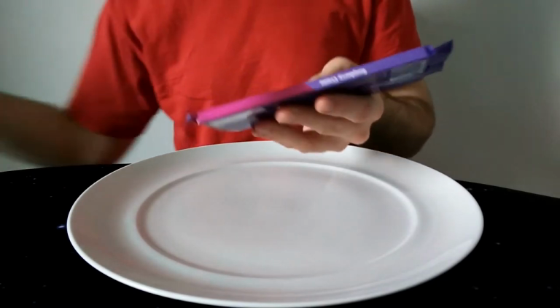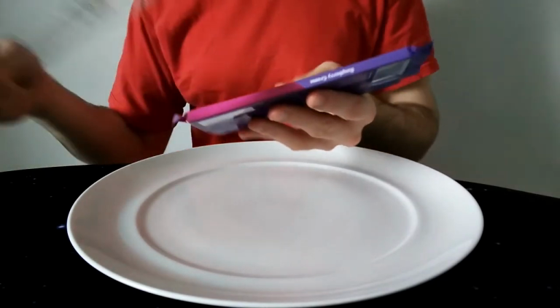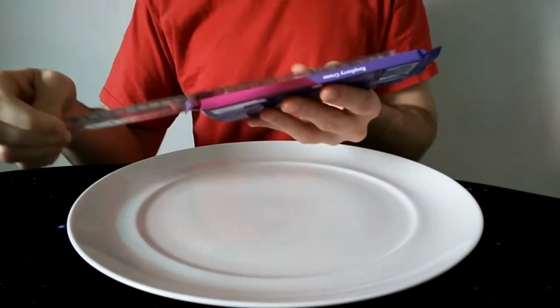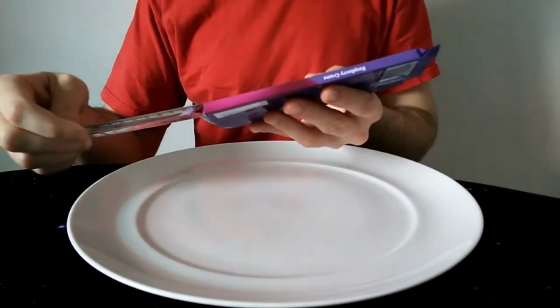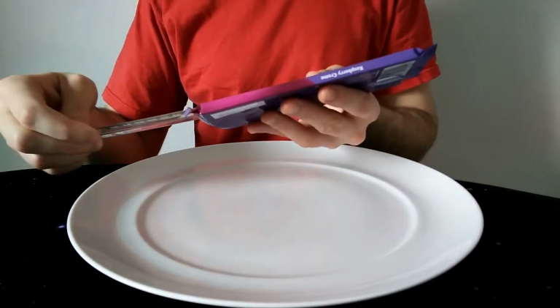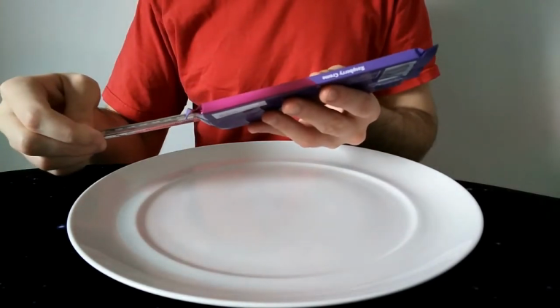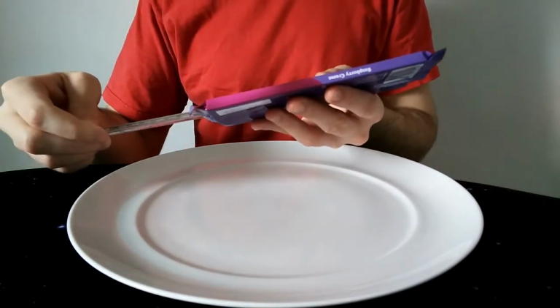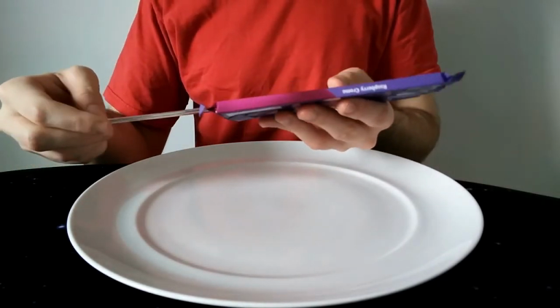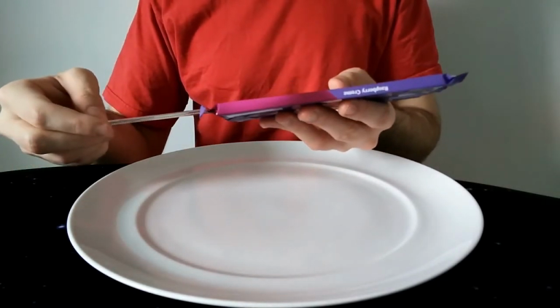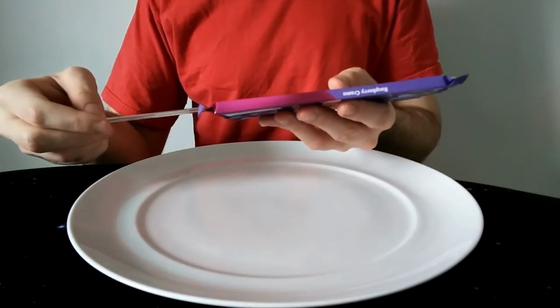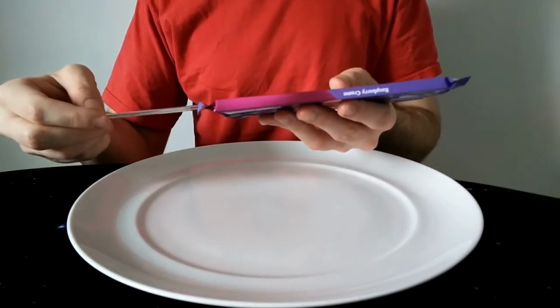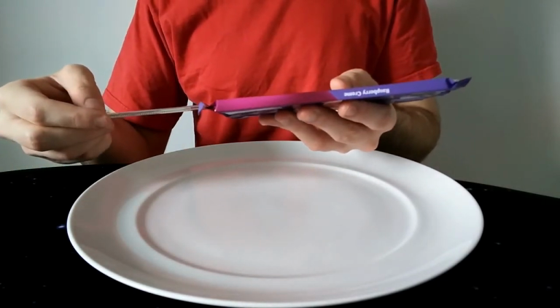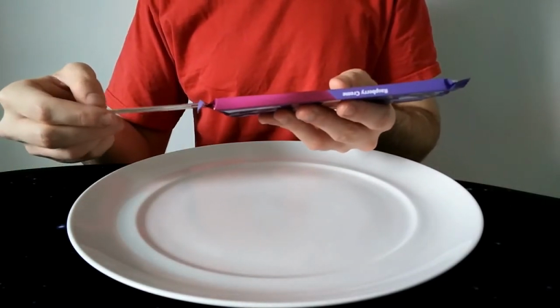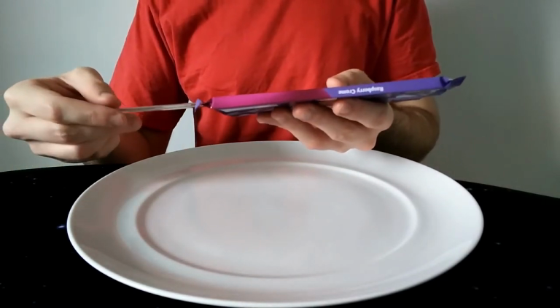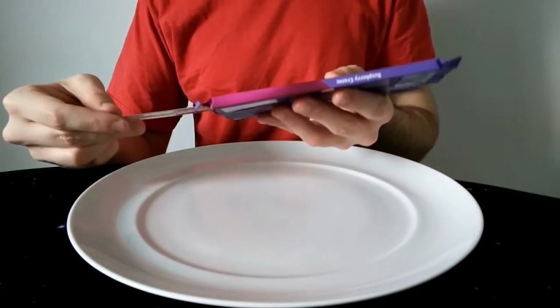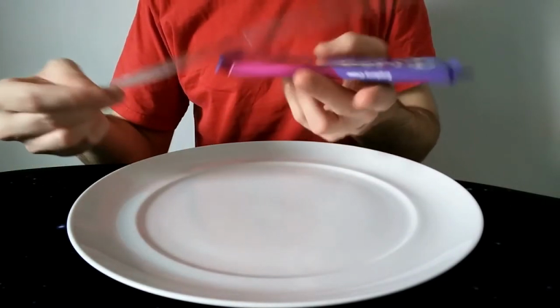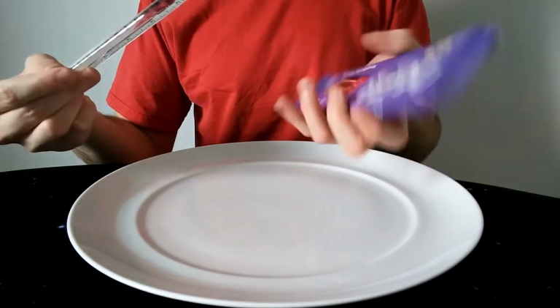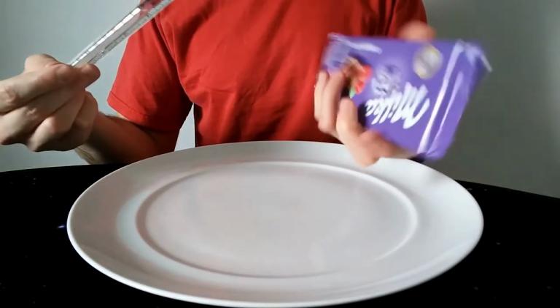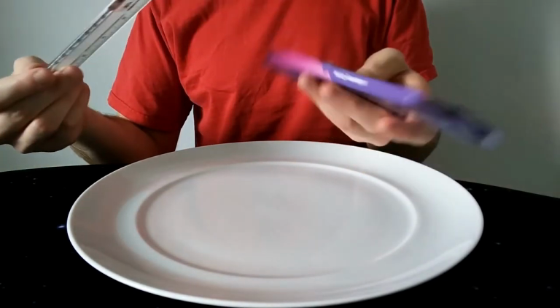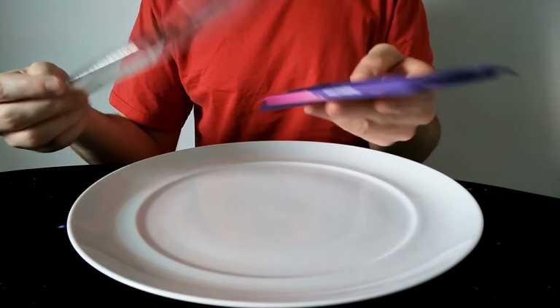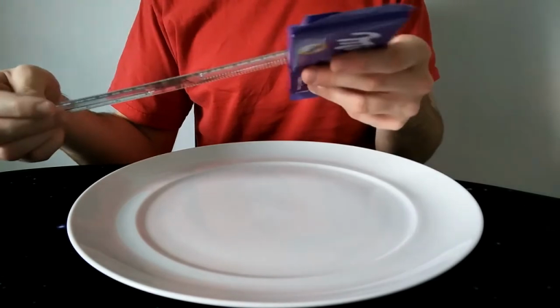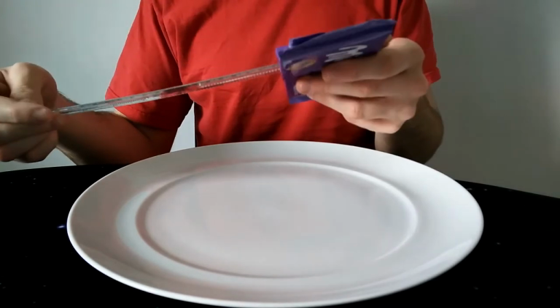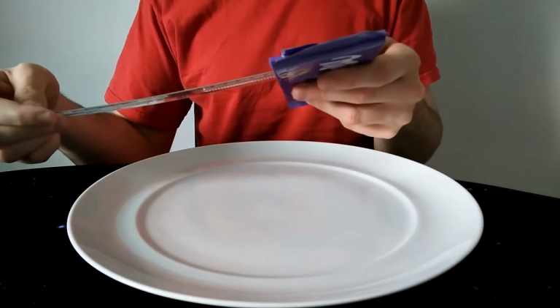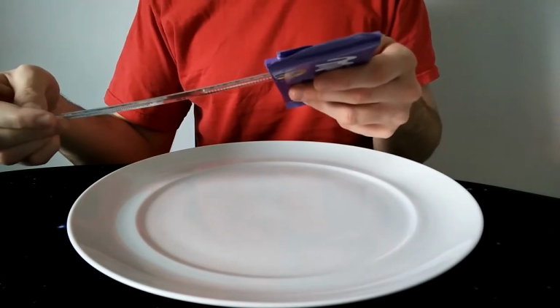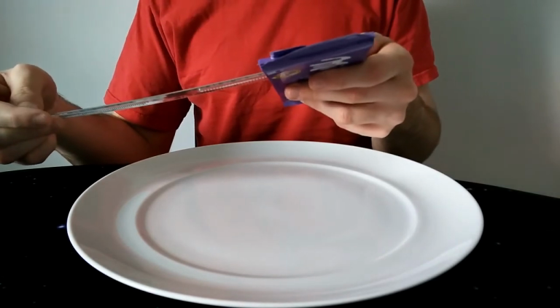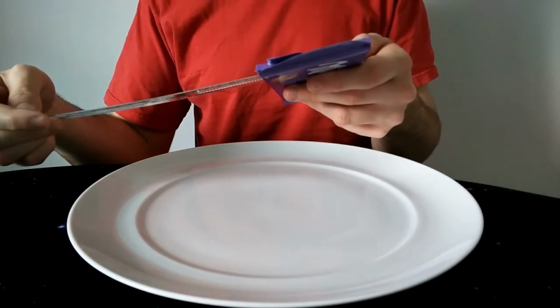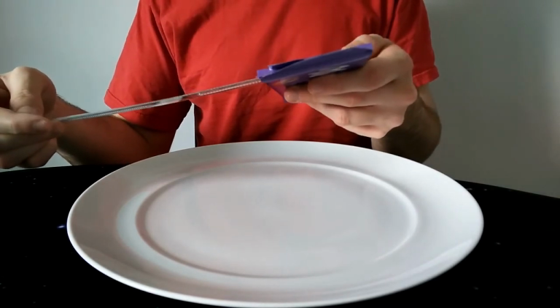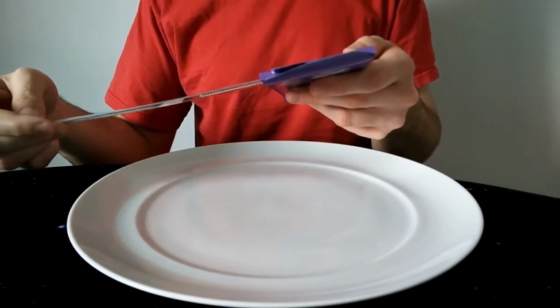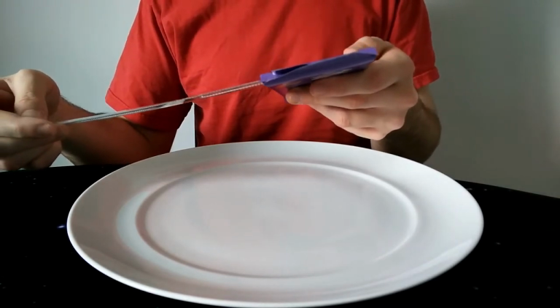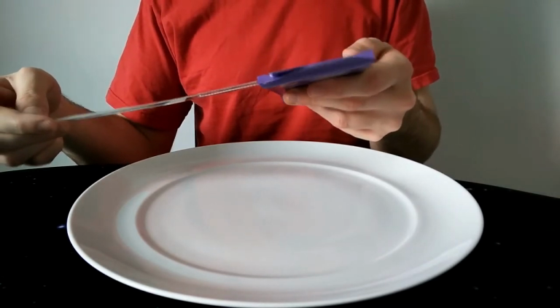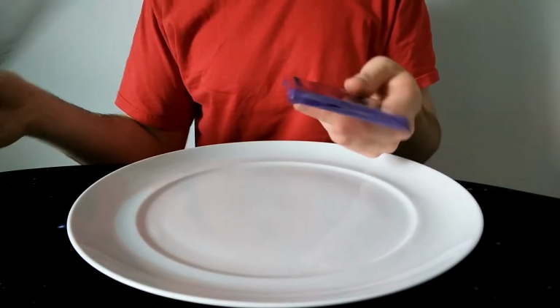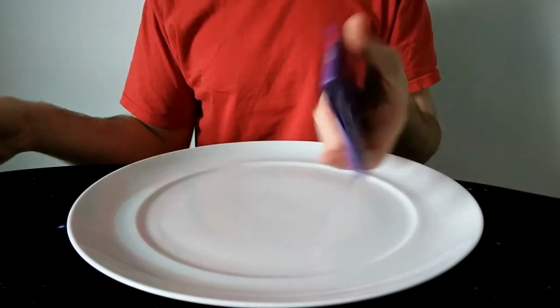Let's do a bit of measurement before I go on. So it's 18 and a half centimetres long with the flourishes, and the width is 7 and a half centimetres wide.